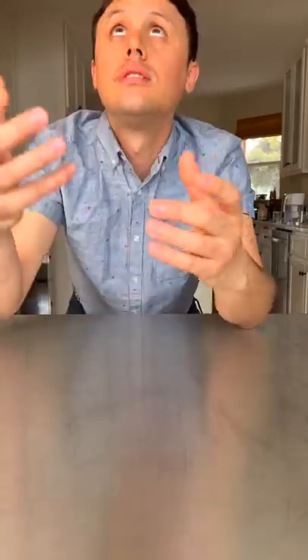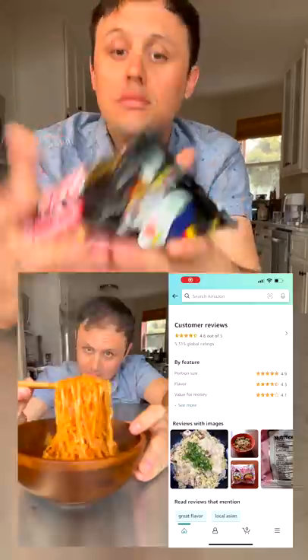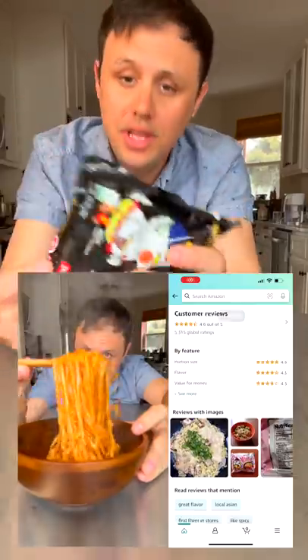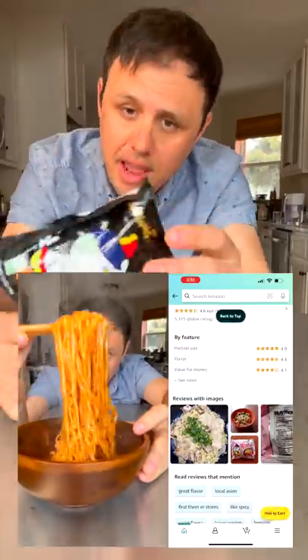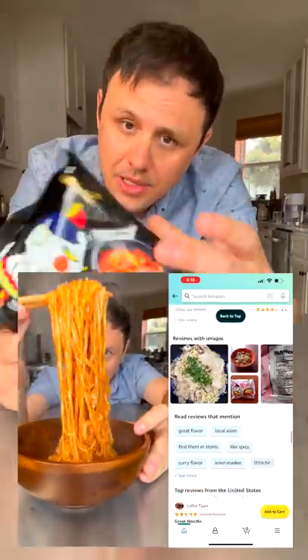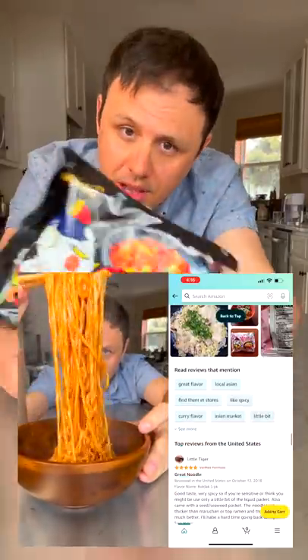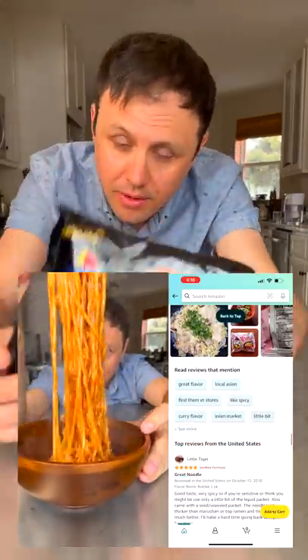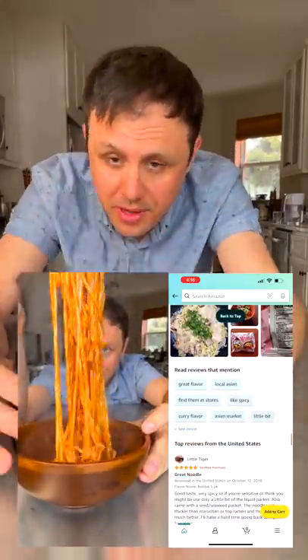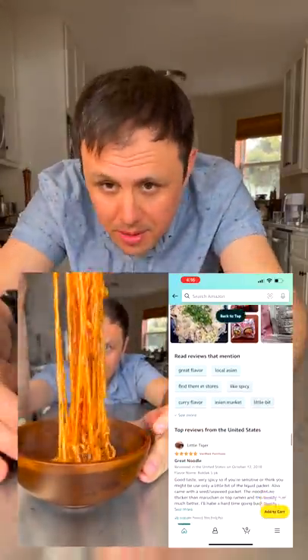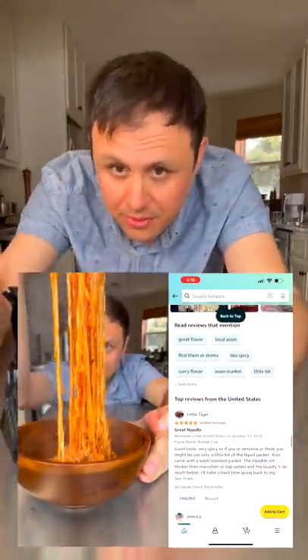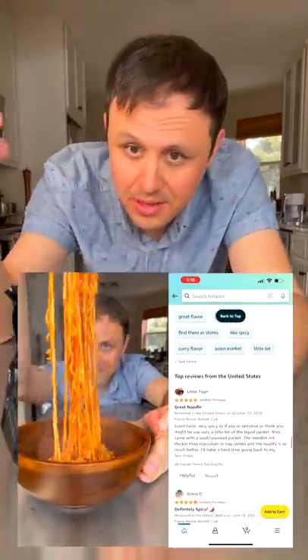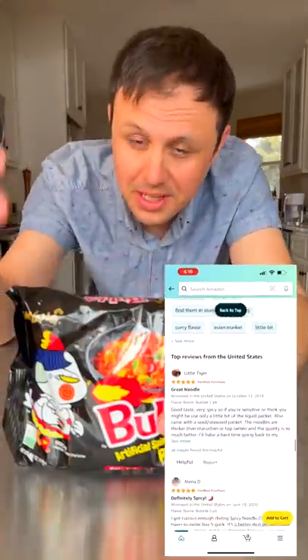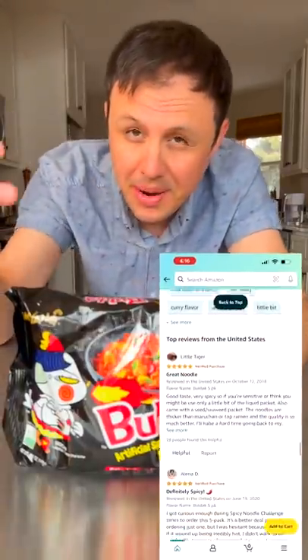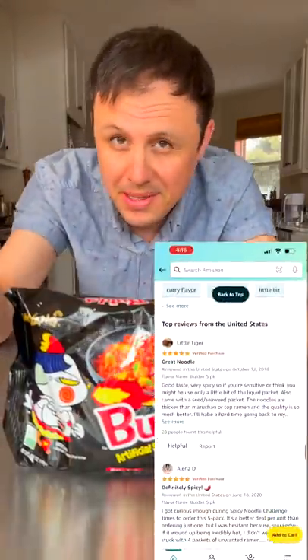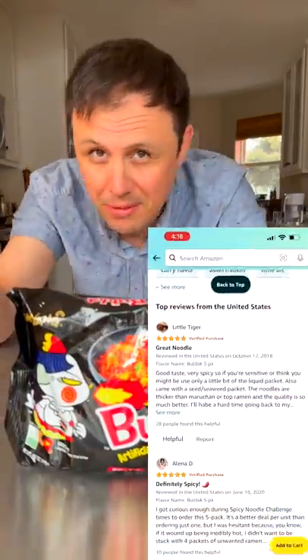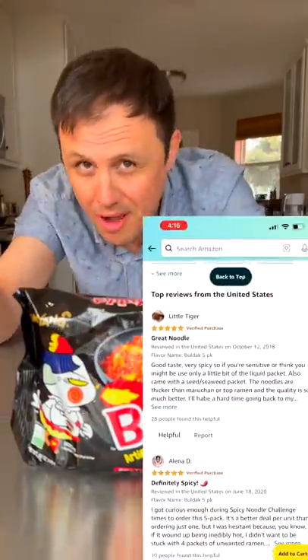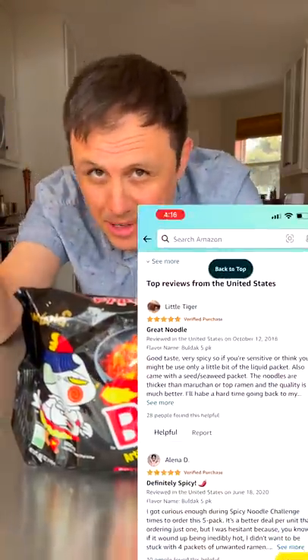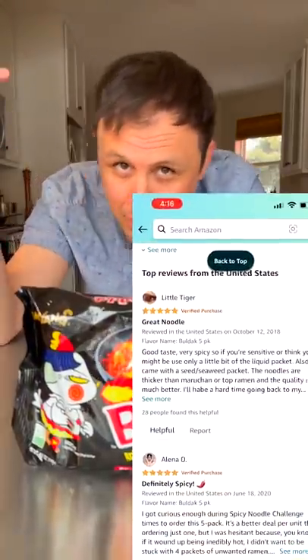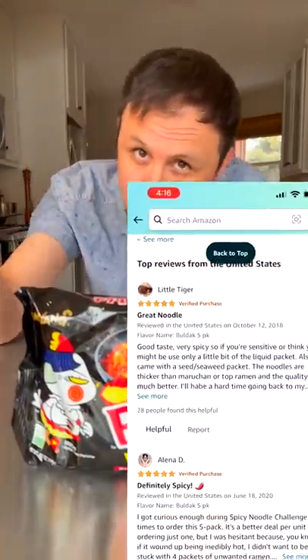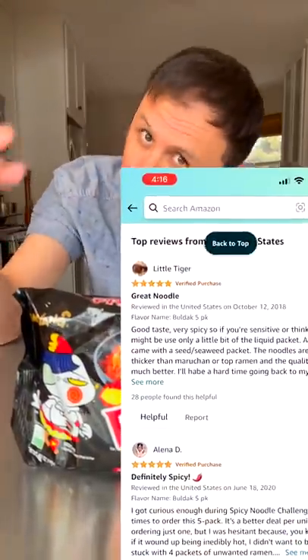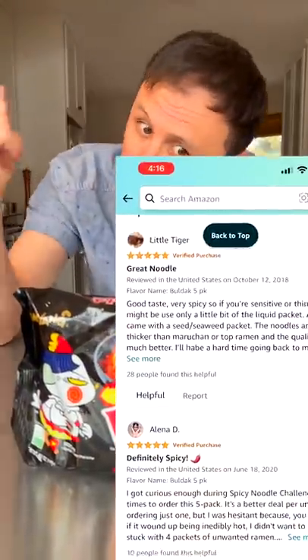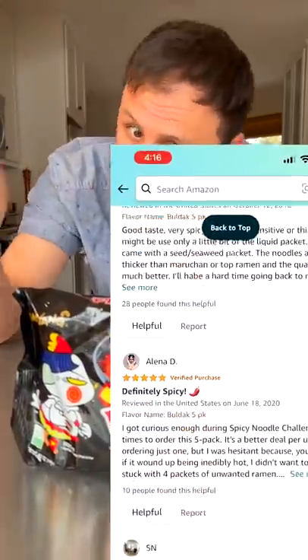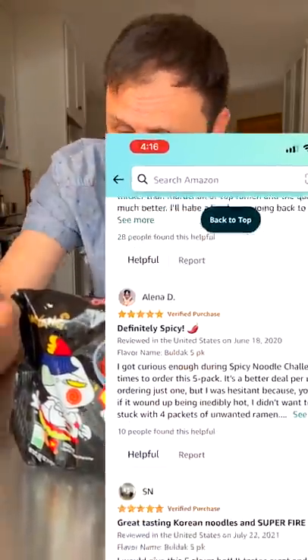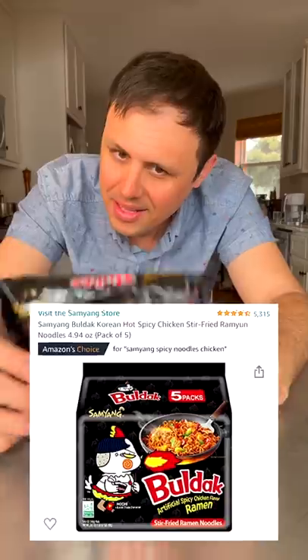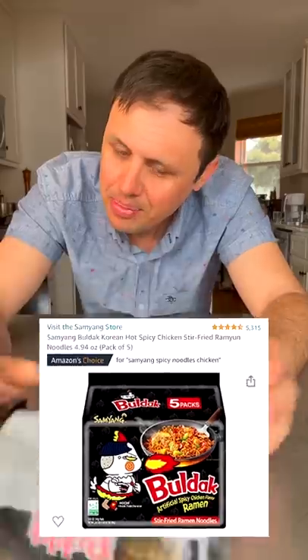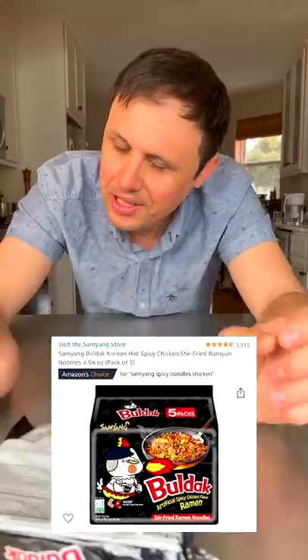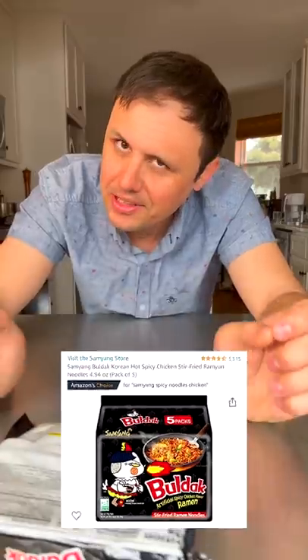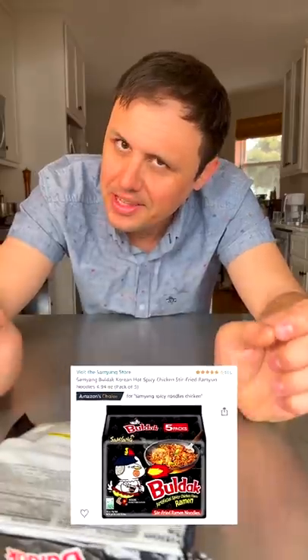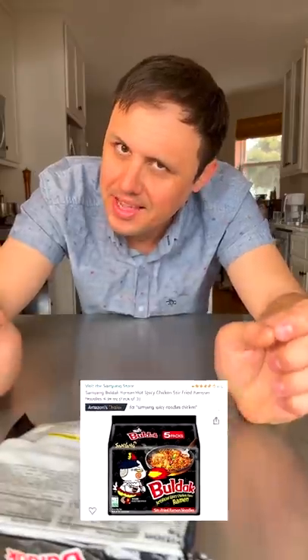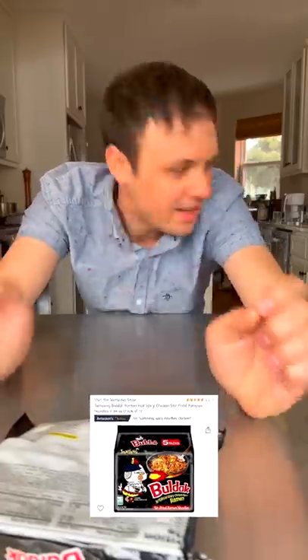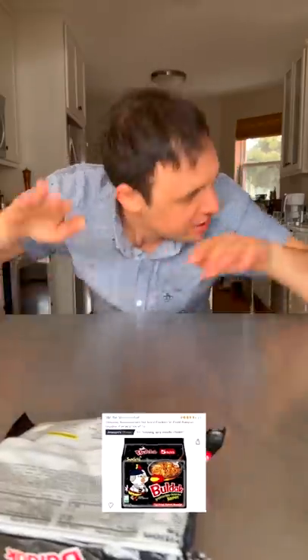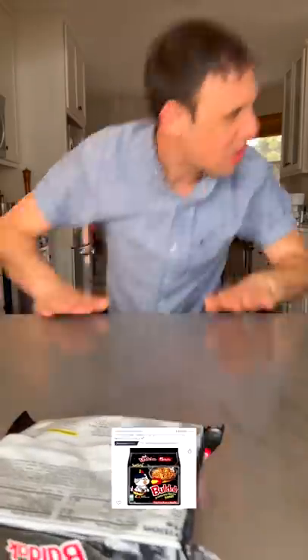The Amazon reviews for this spicy ramen are through the roof. Let's put it to the test. Now let's go!